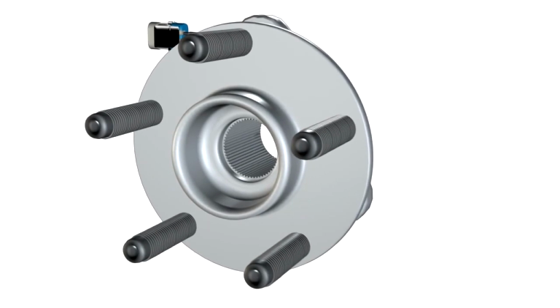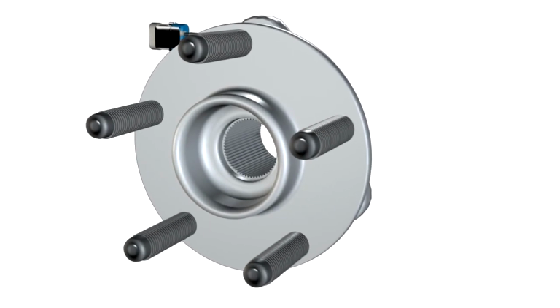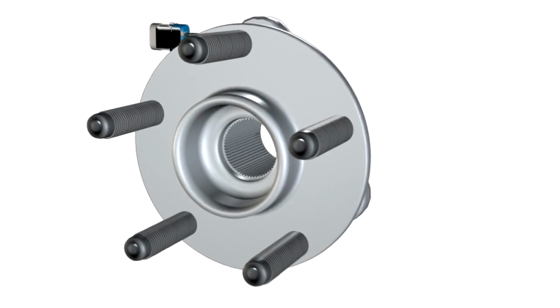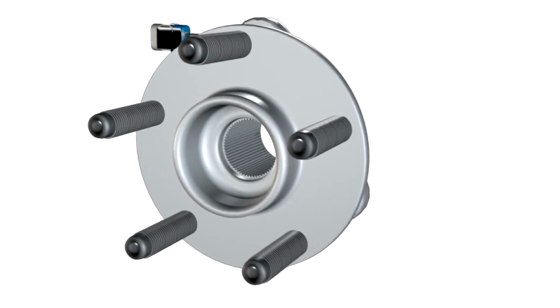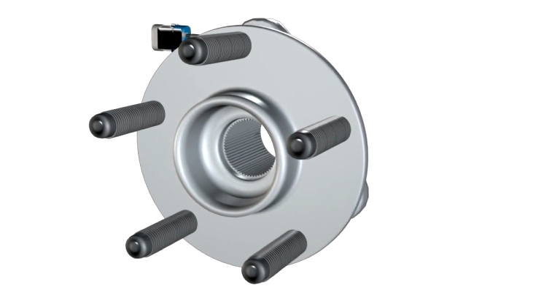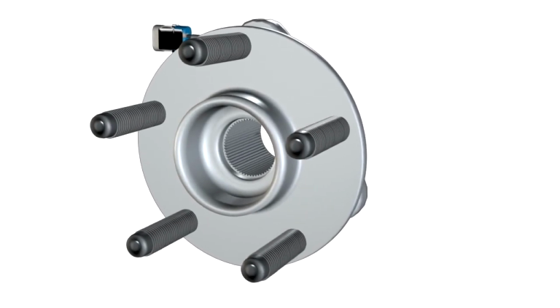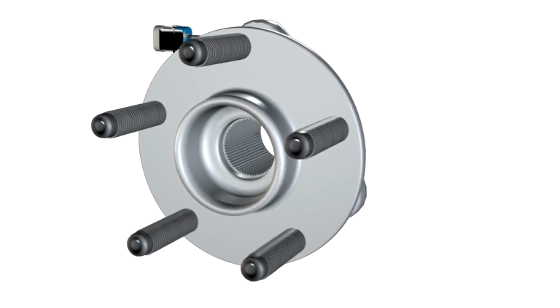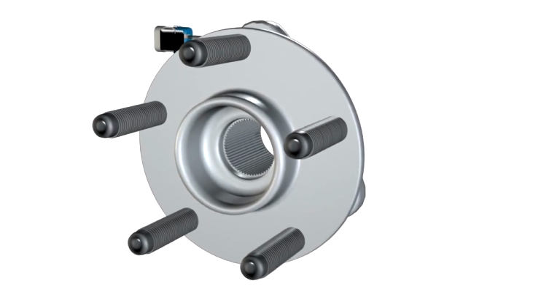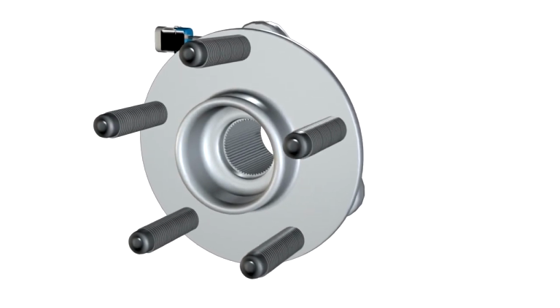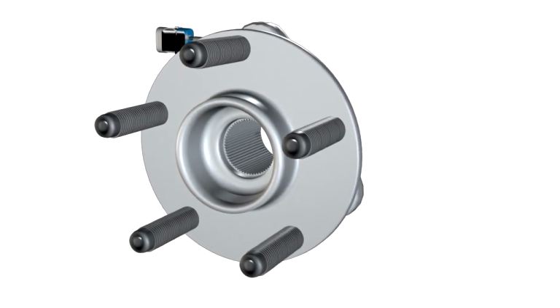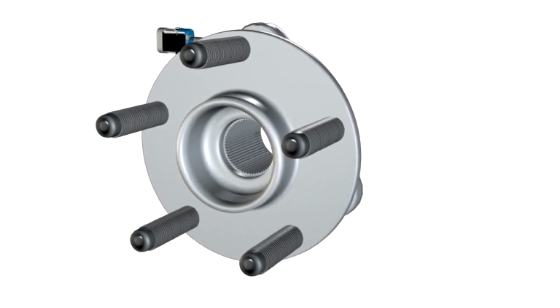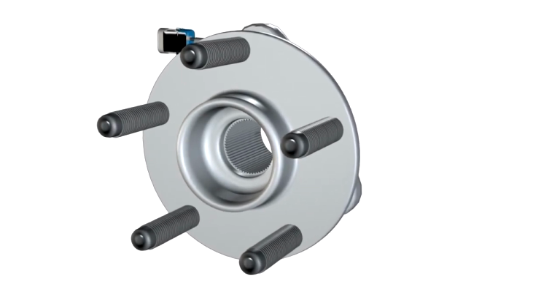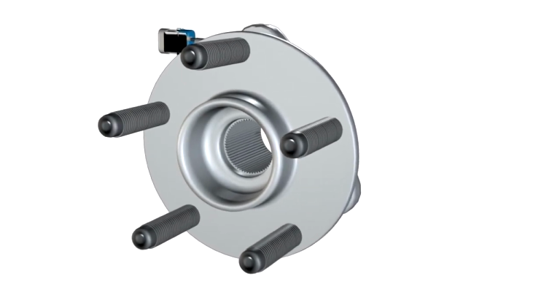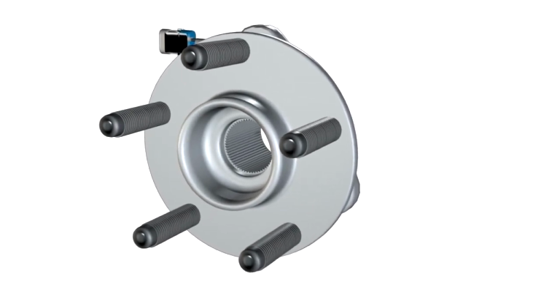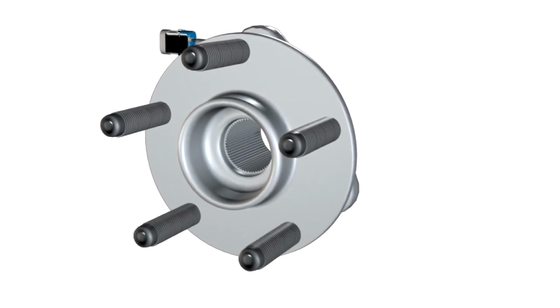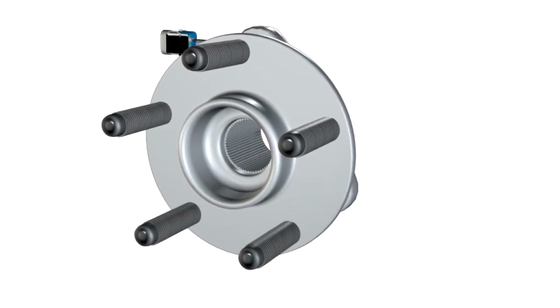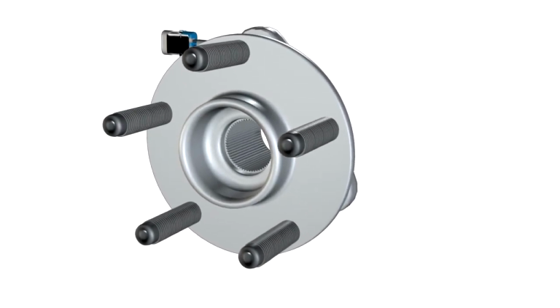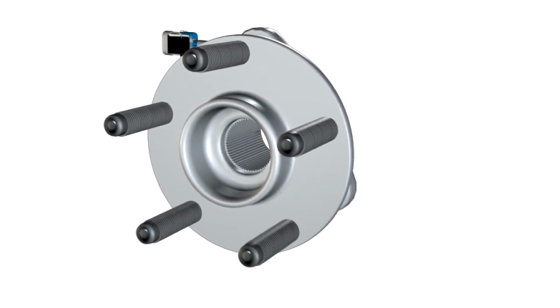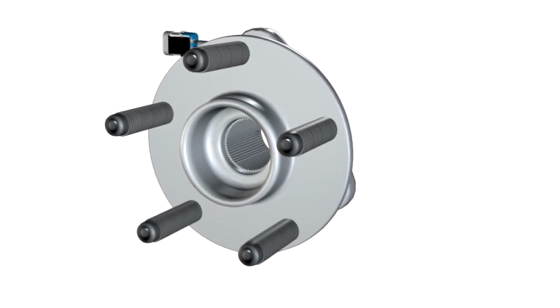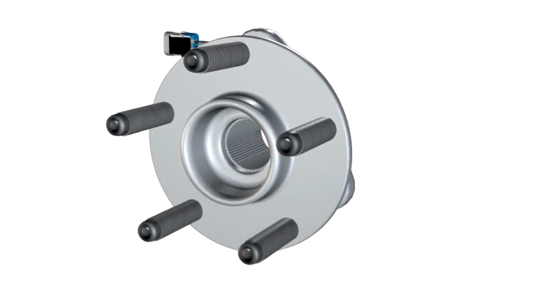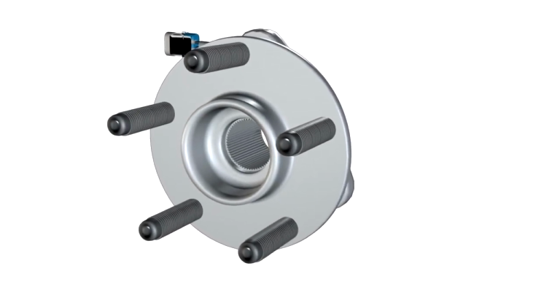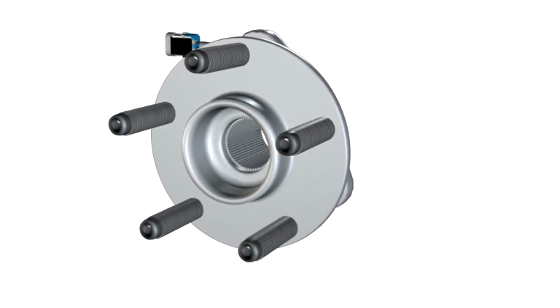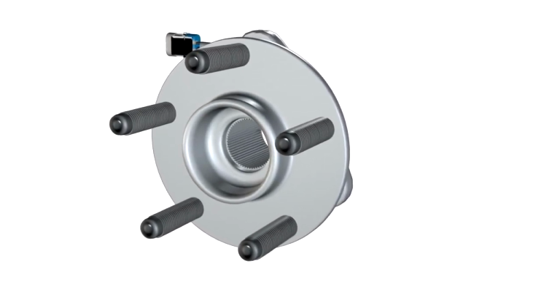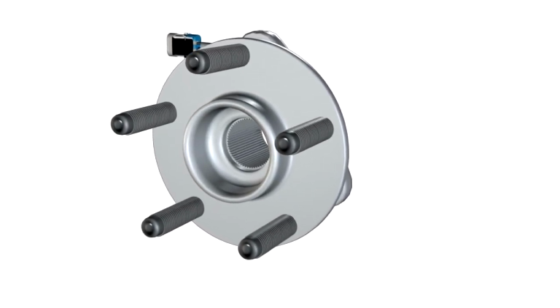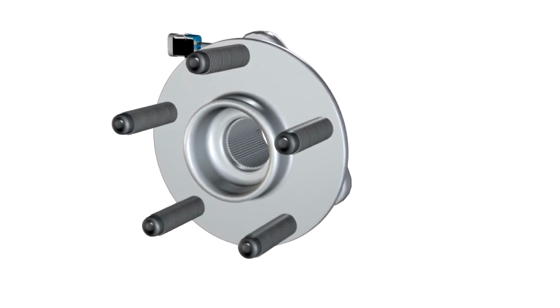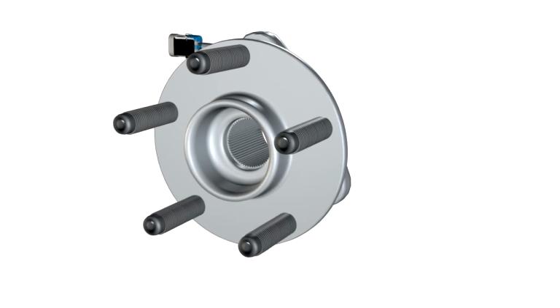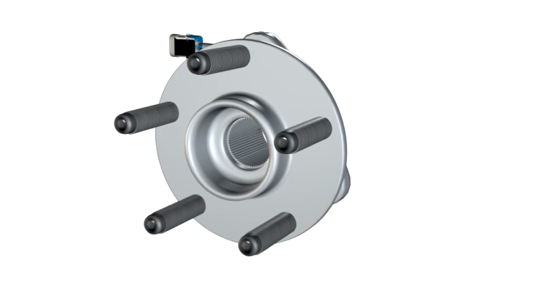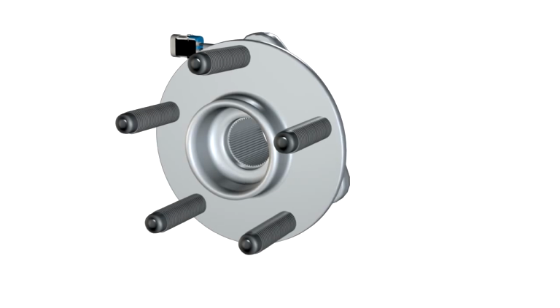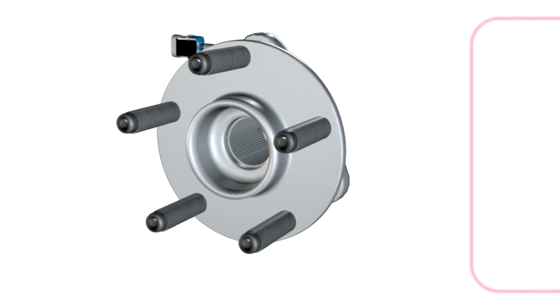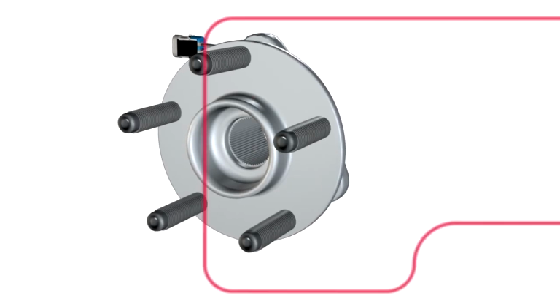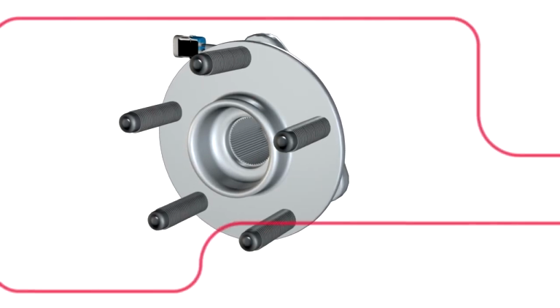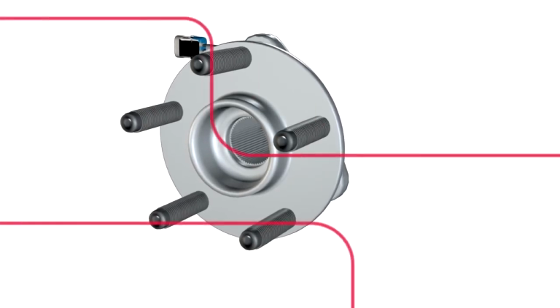In comparison, some value-grade hub bearings develop these problems in a very short period of time.